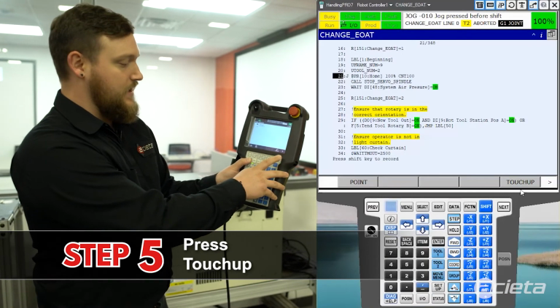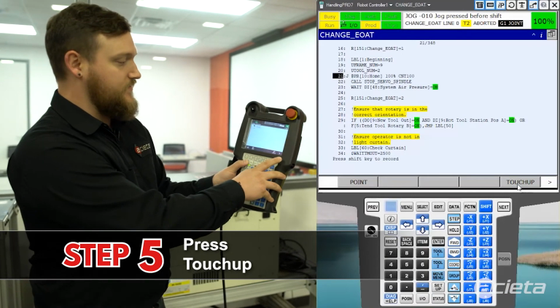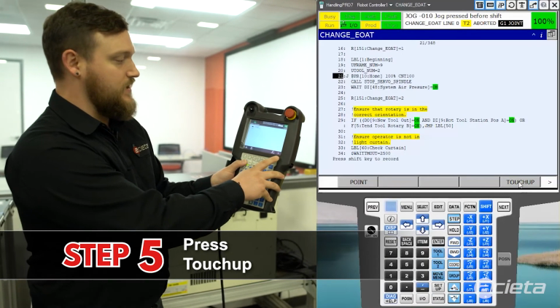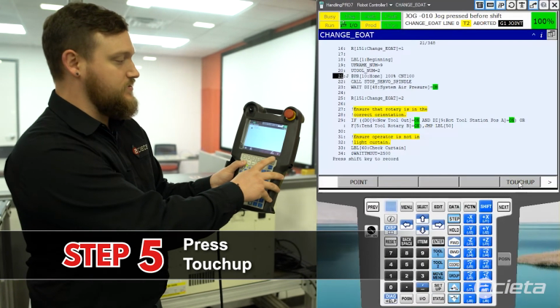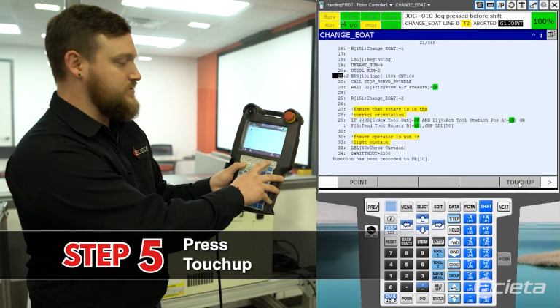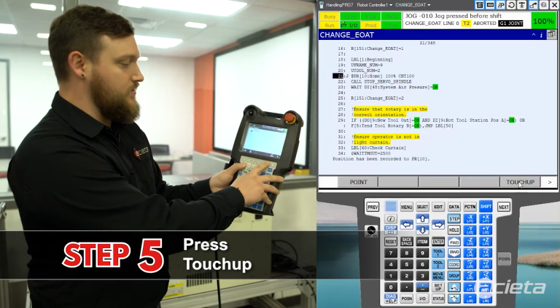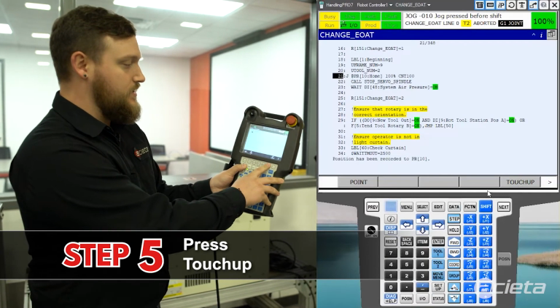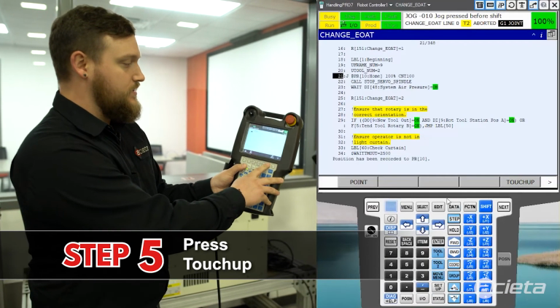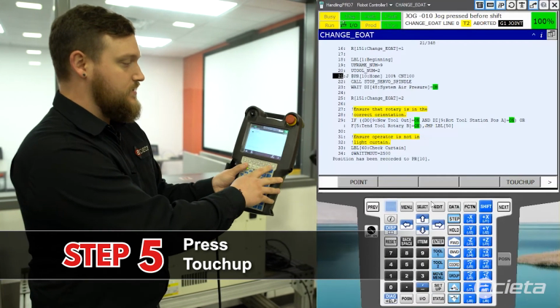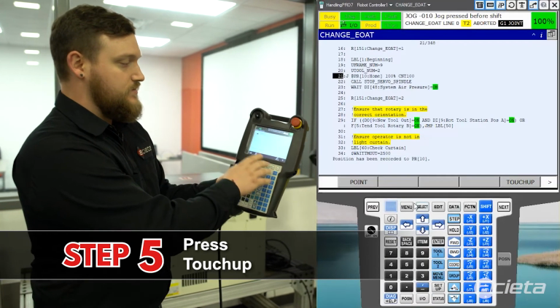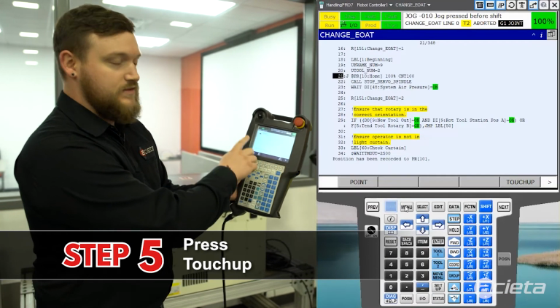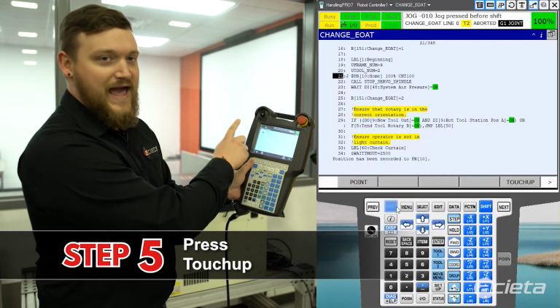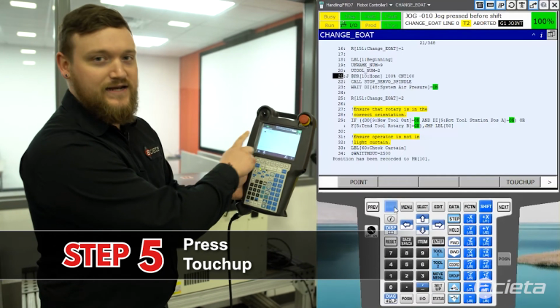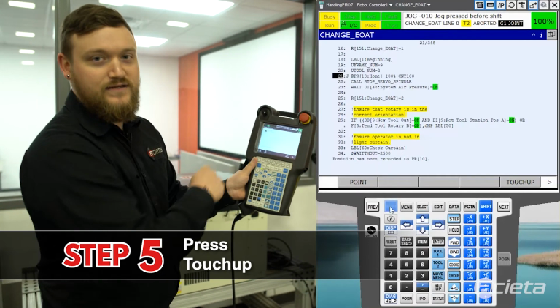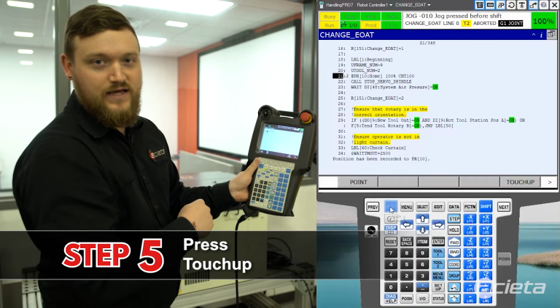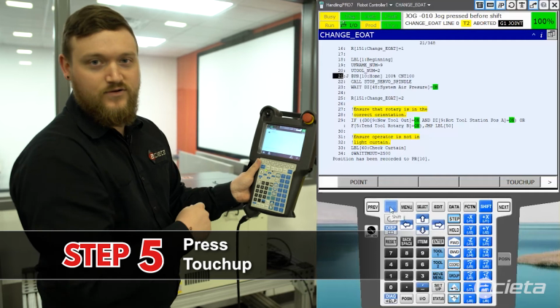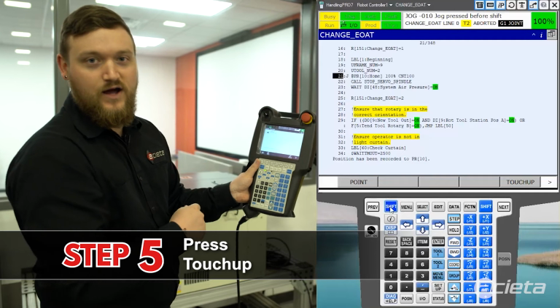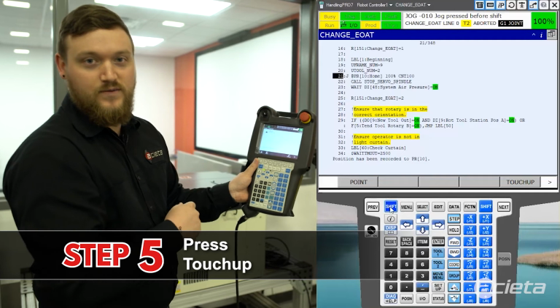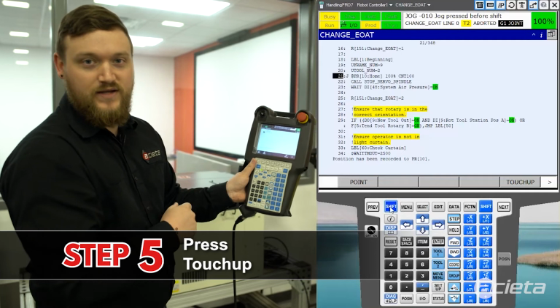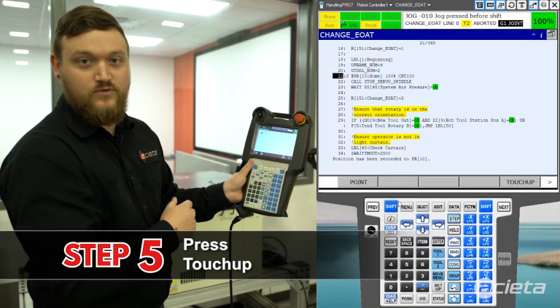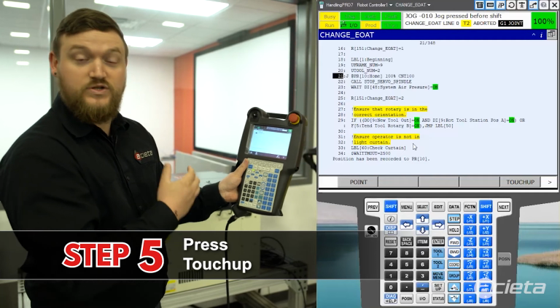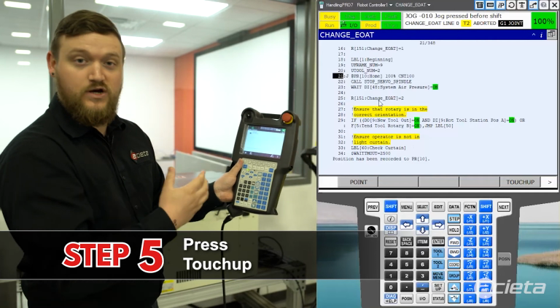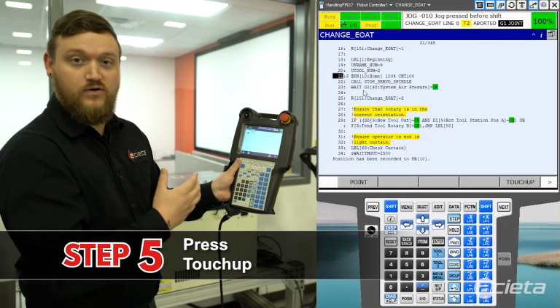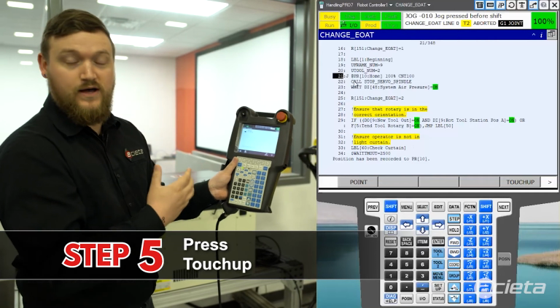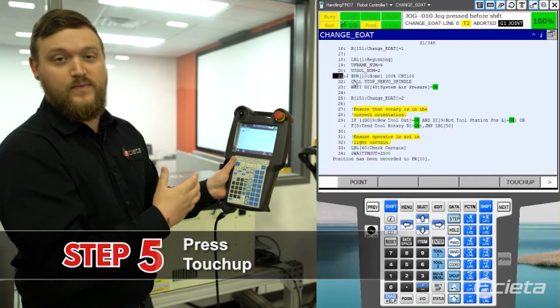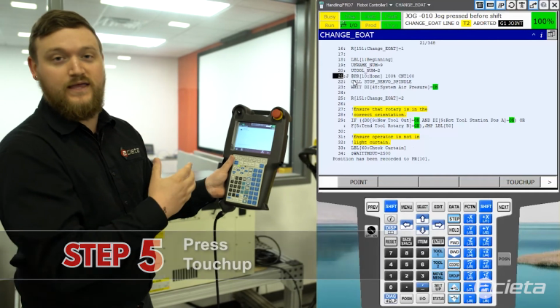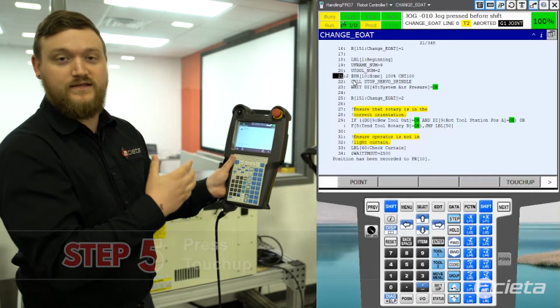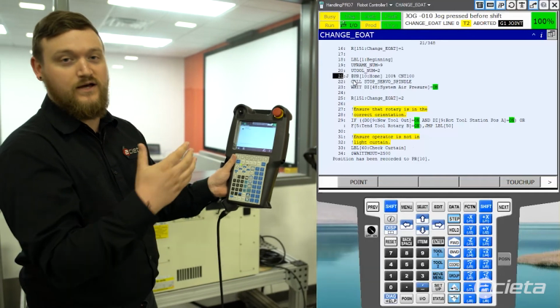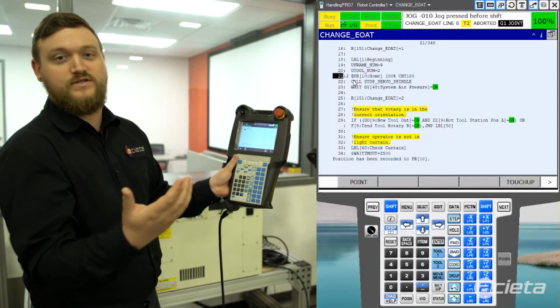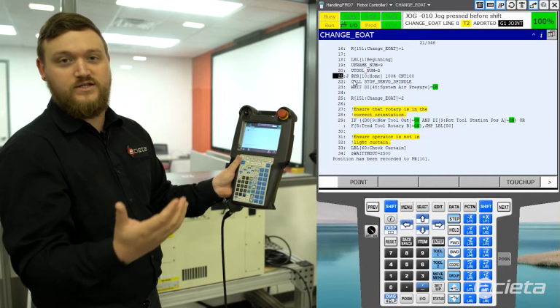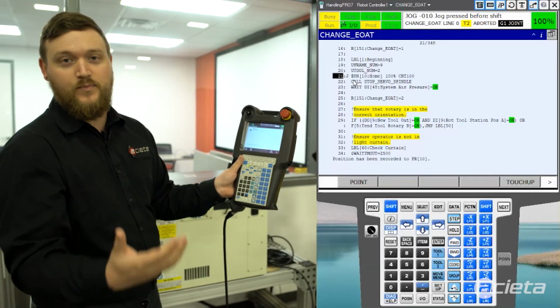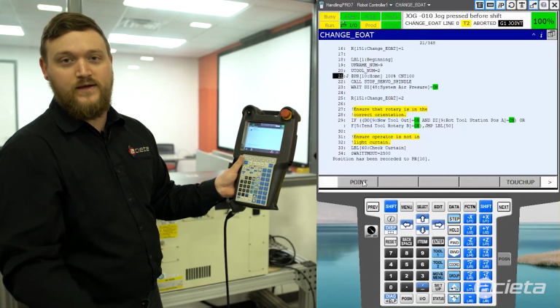Once that location has been taught I will then press touch up which is on F5. After I do so, the at indicator on the pendant will show up, and that's how you touch up a point.